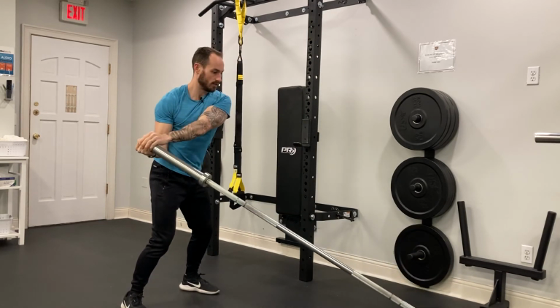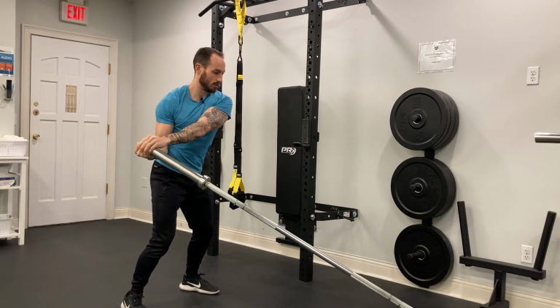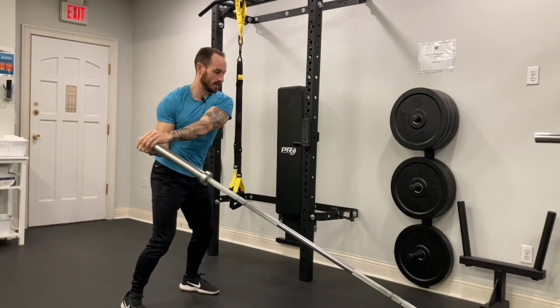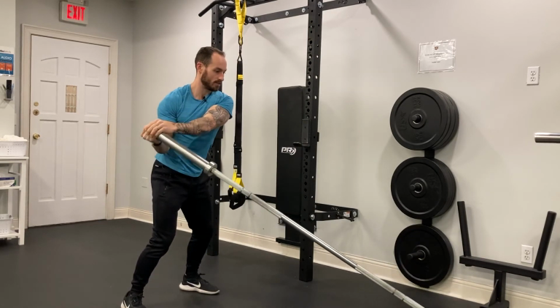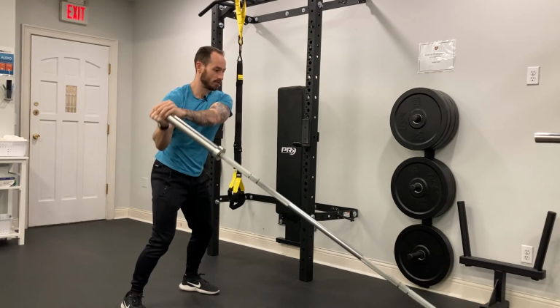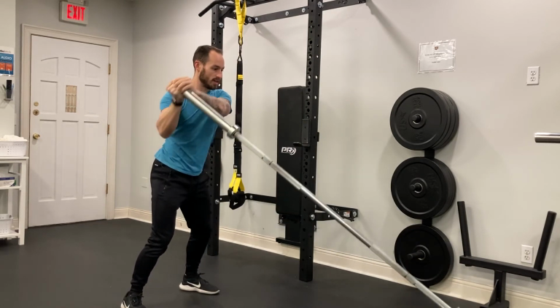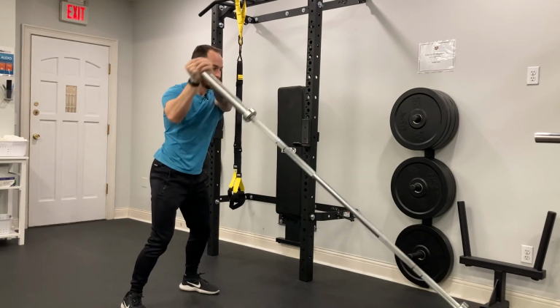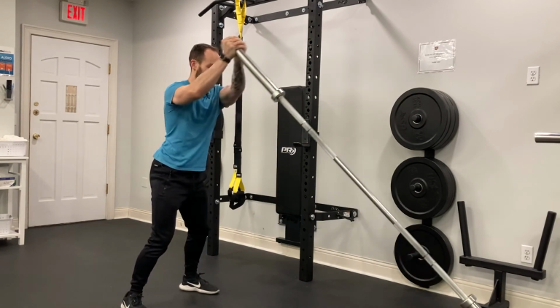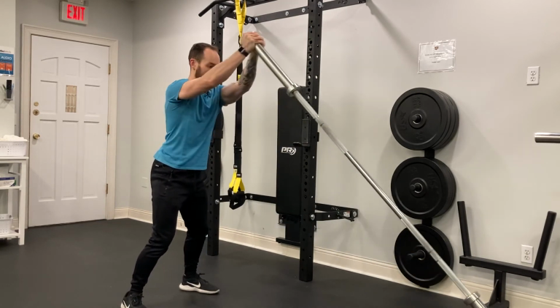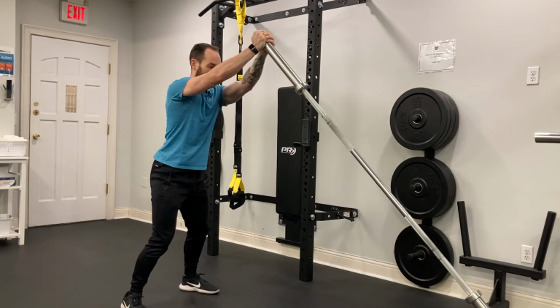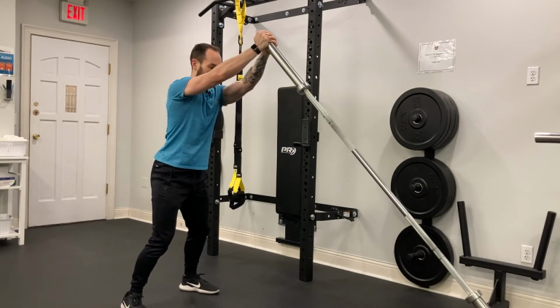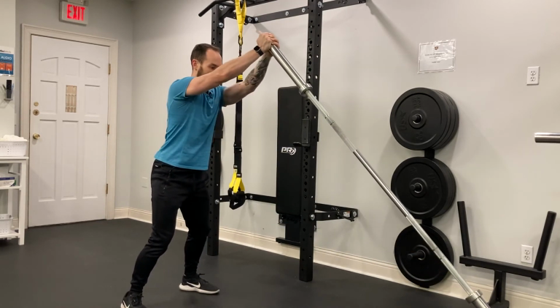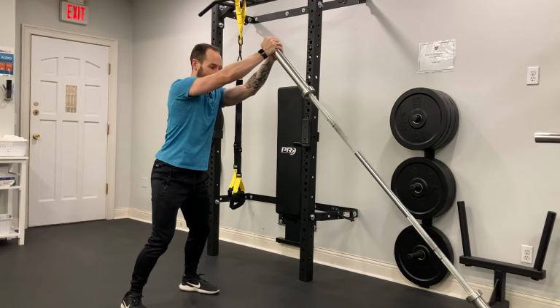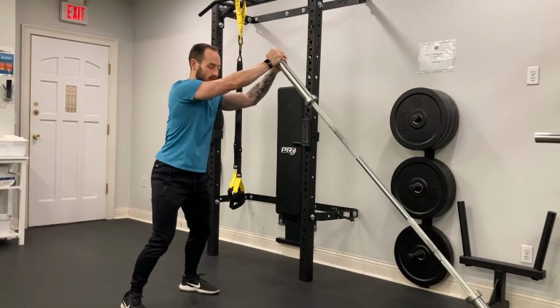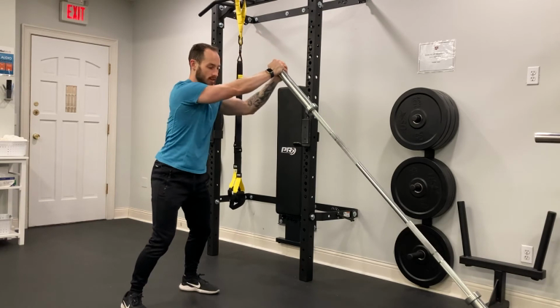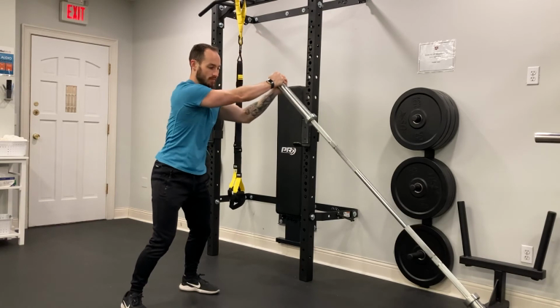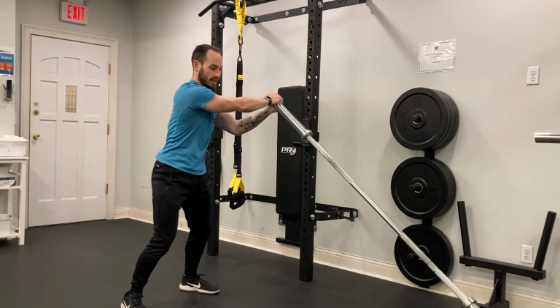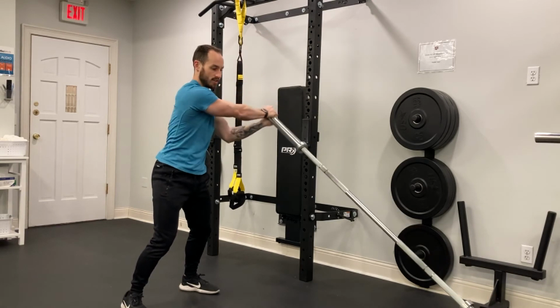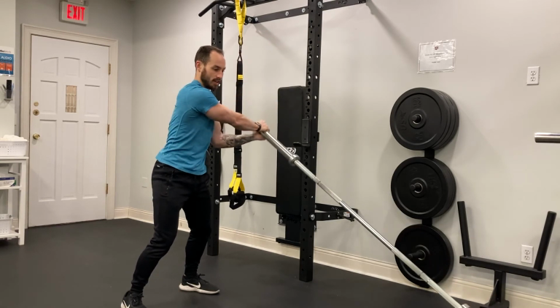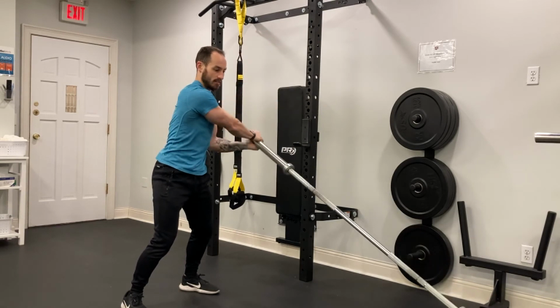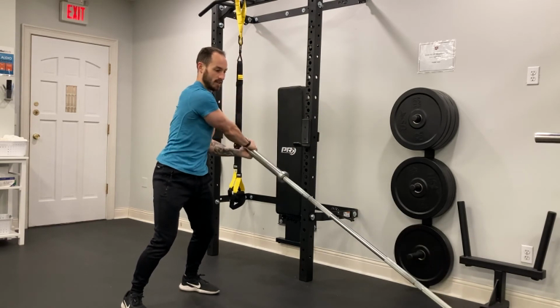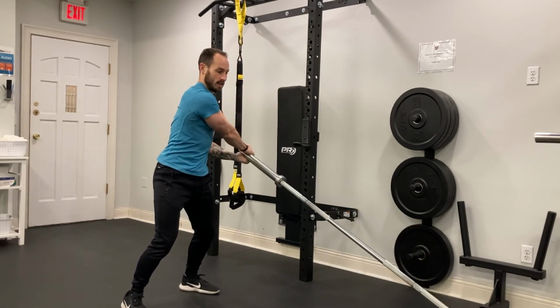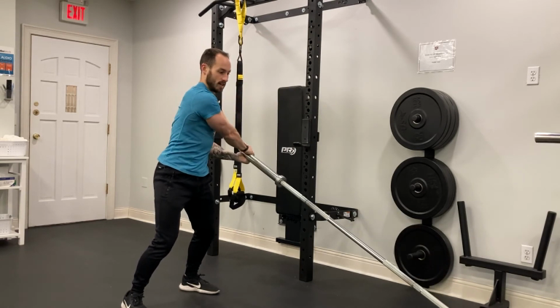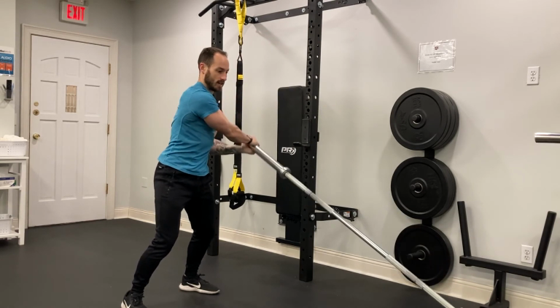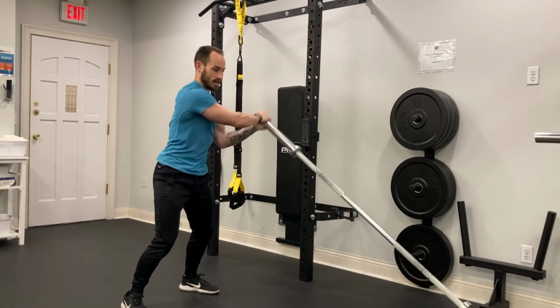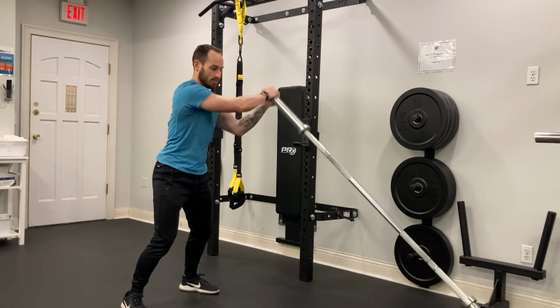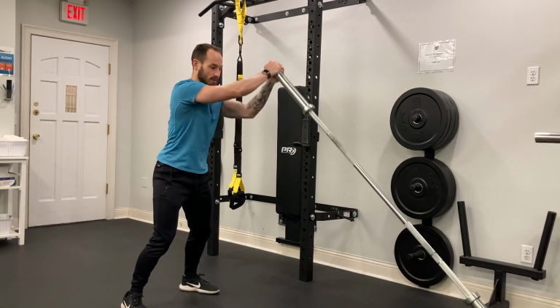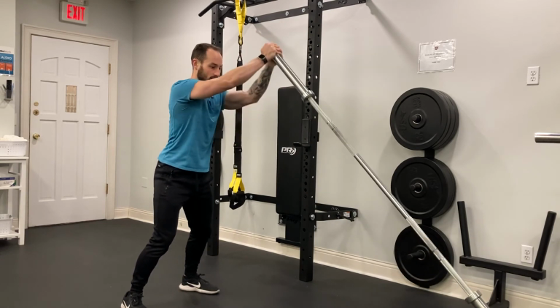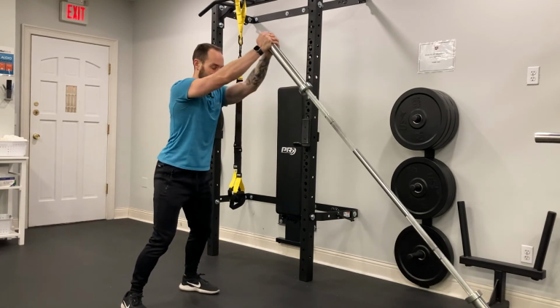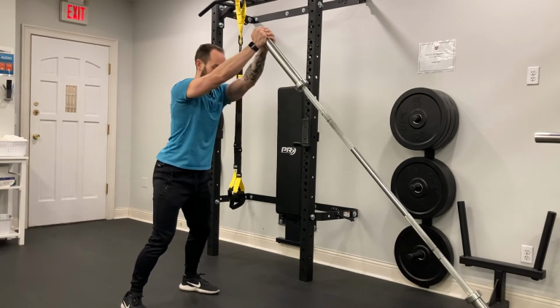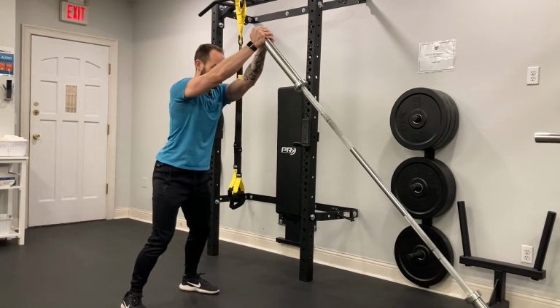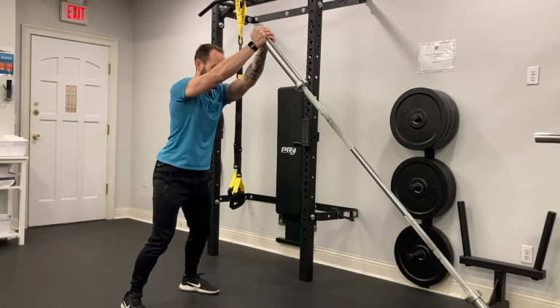Lower it down to your right, bring it back up to center, bring it down to your left, and bring it back up to center.